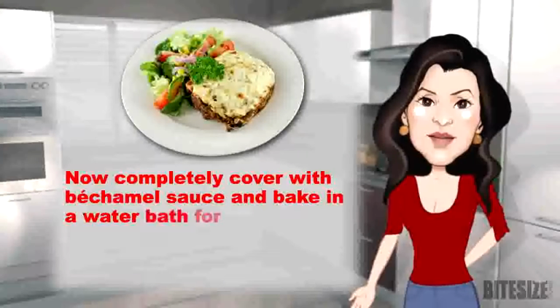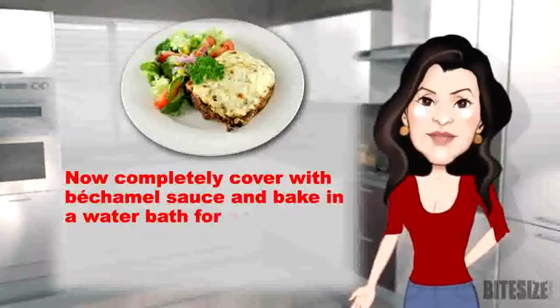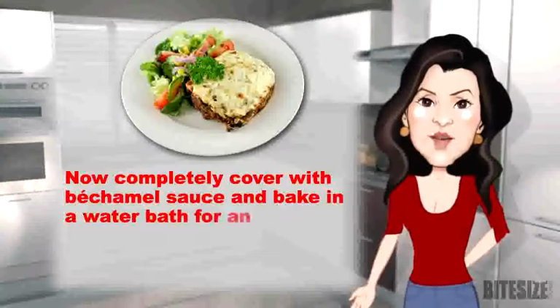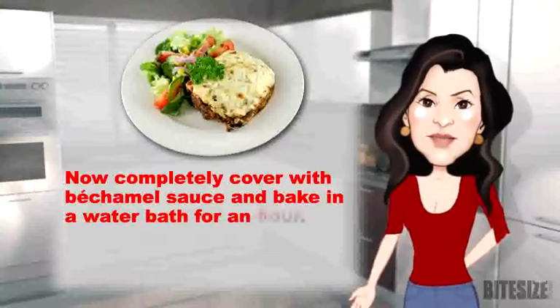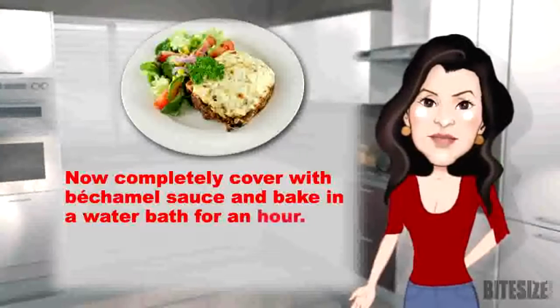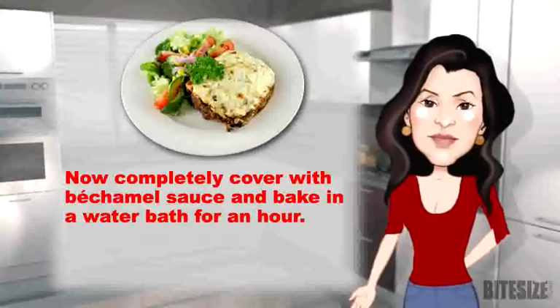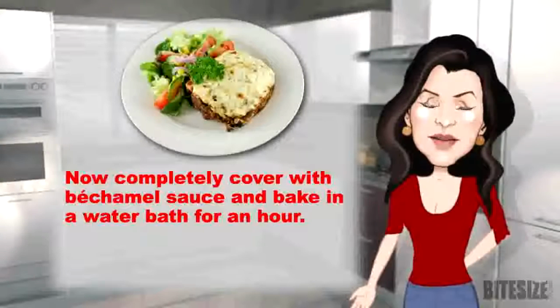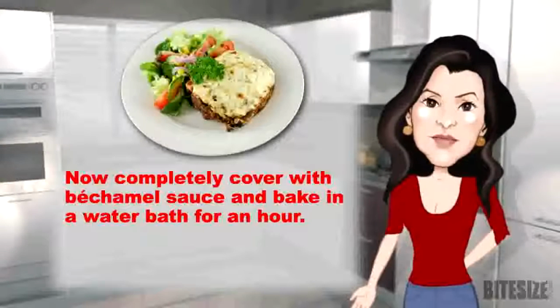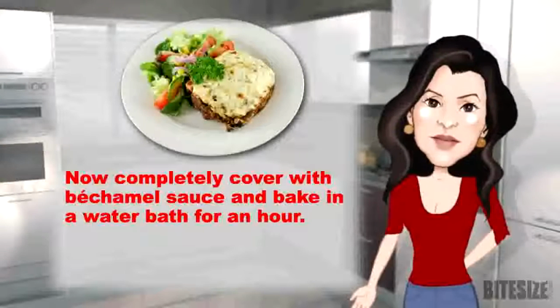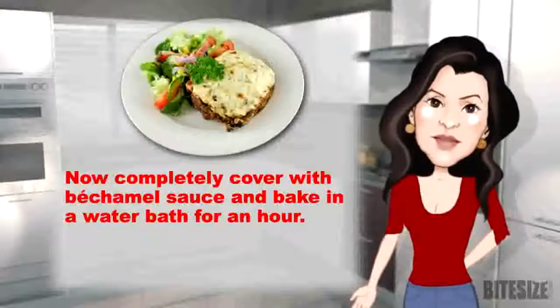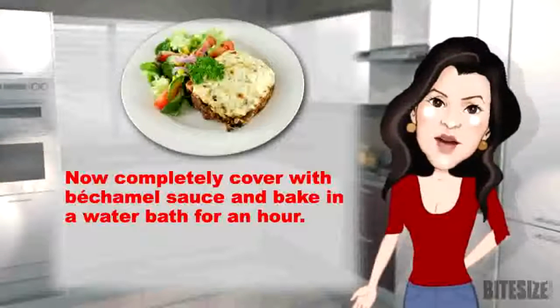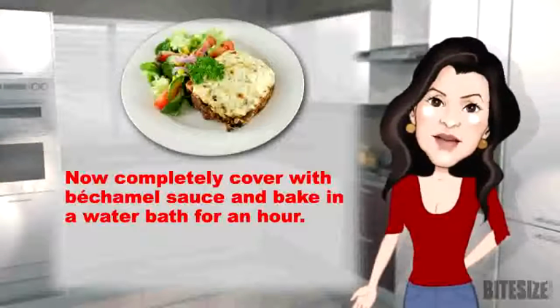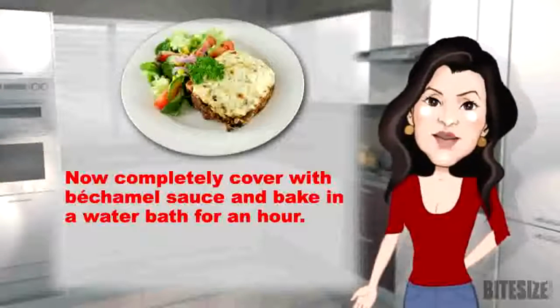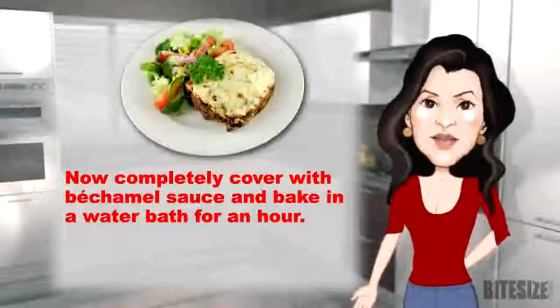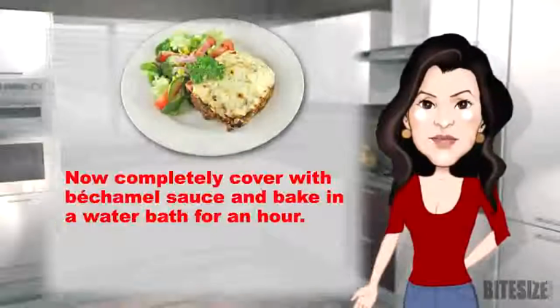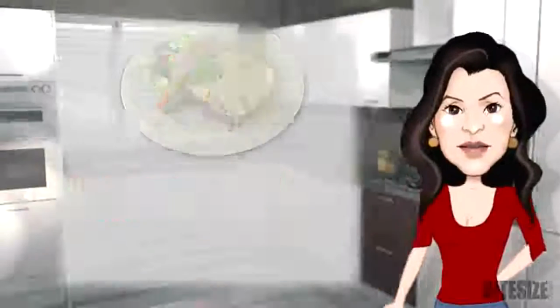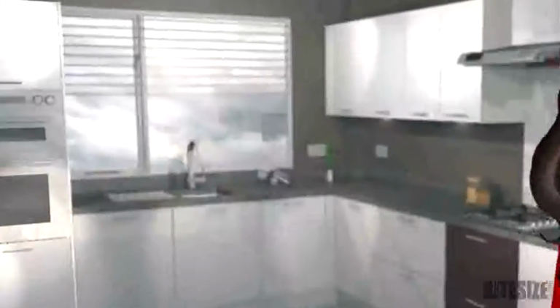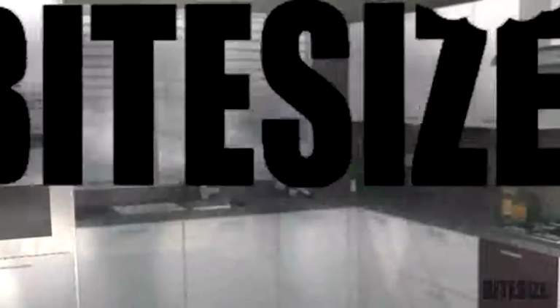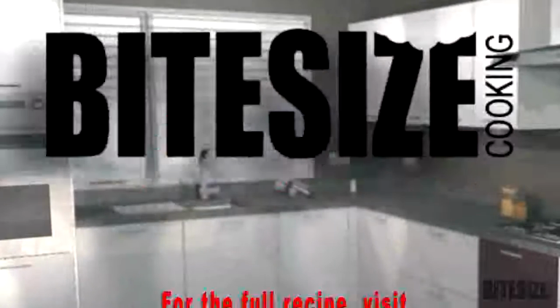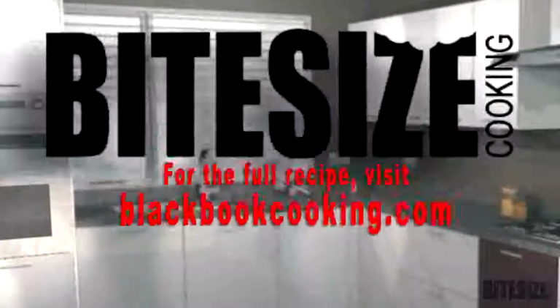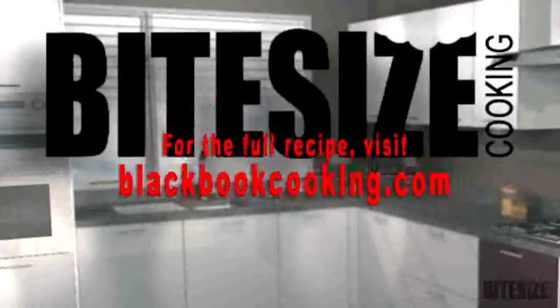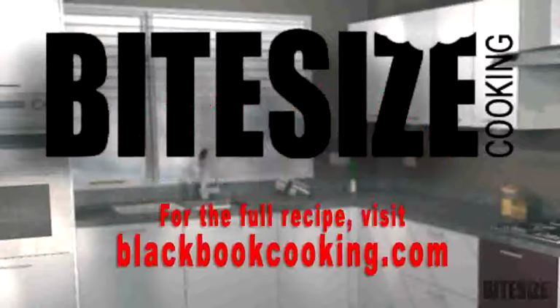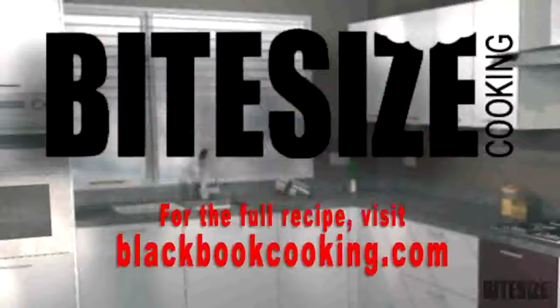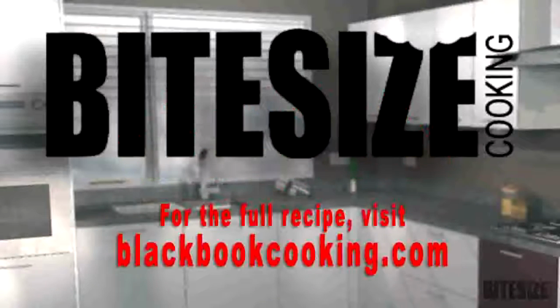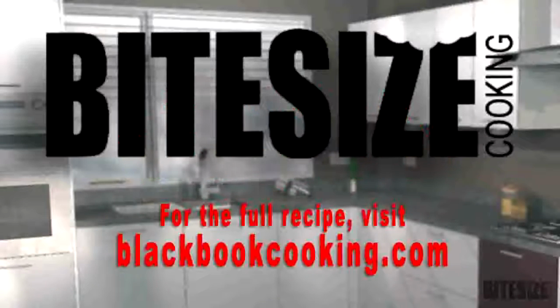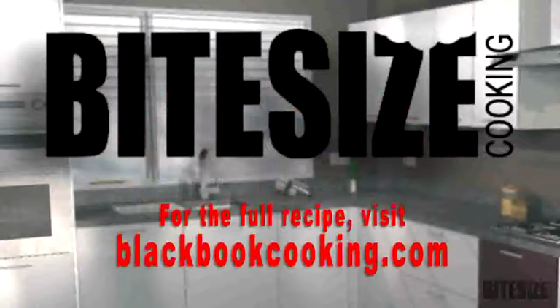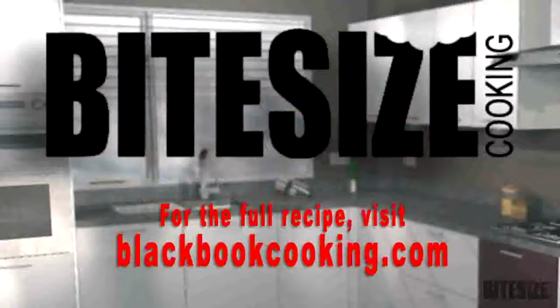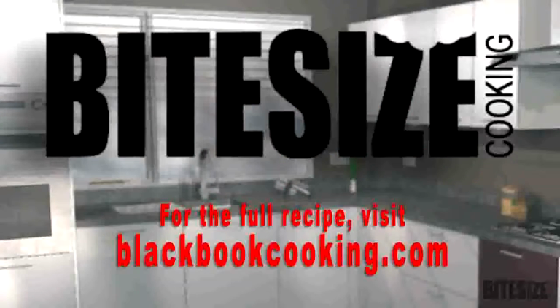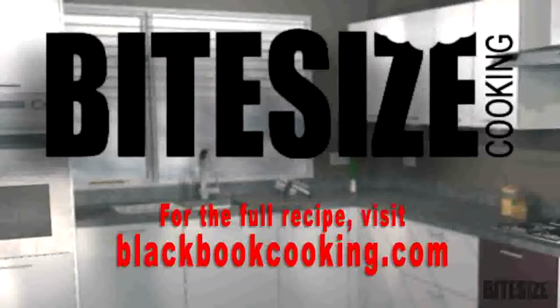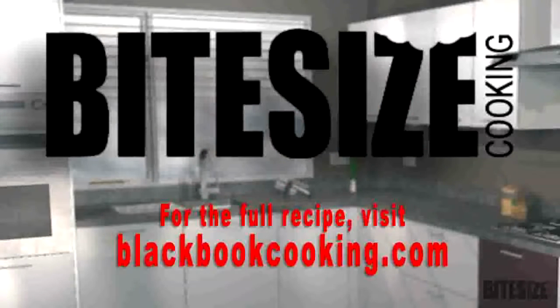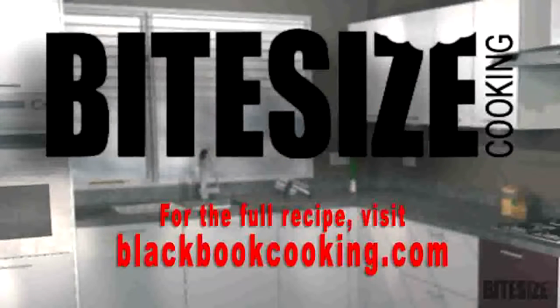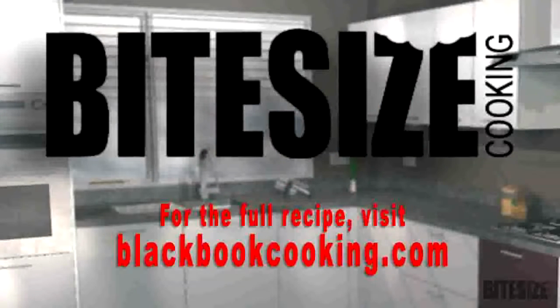Bake in a water bath in a medium oven for an hour. For the full recipe, visit blackbookcooking.com.